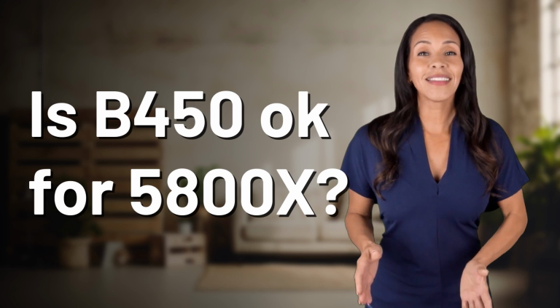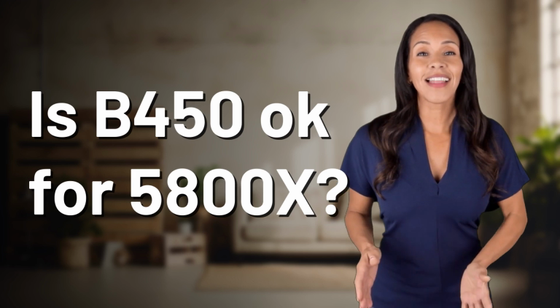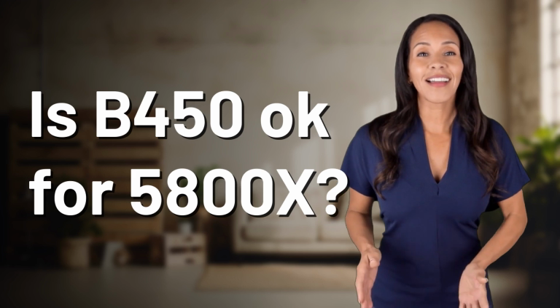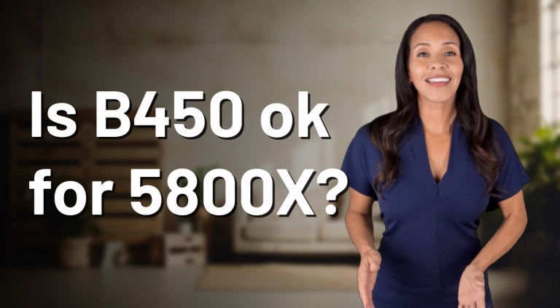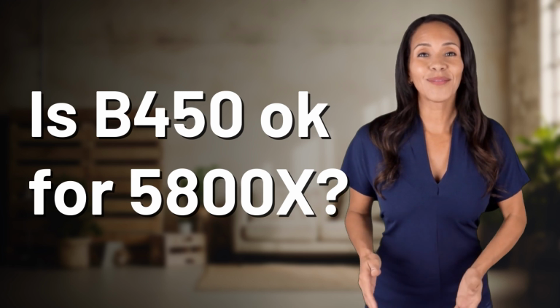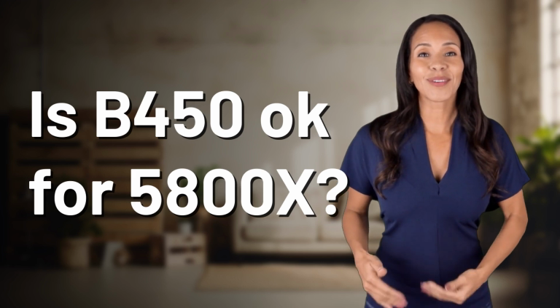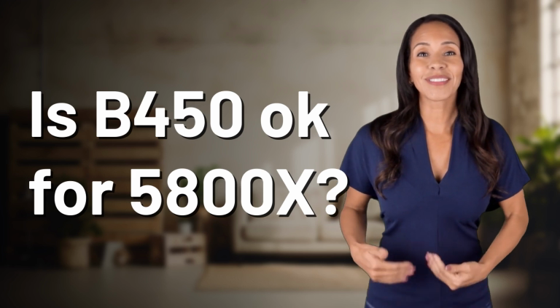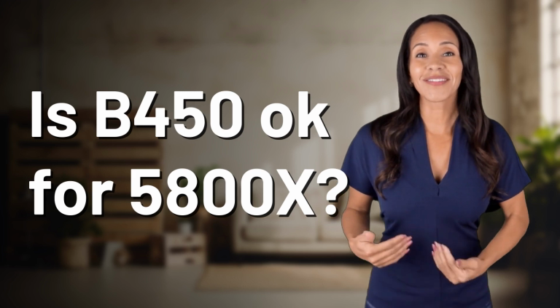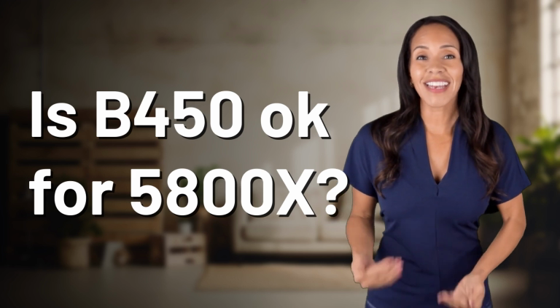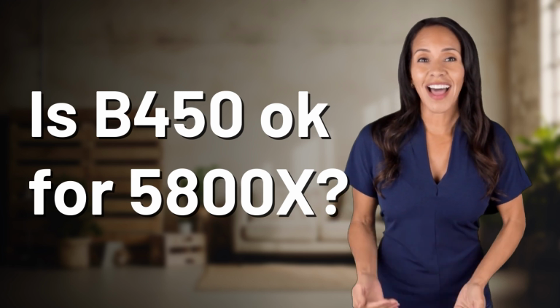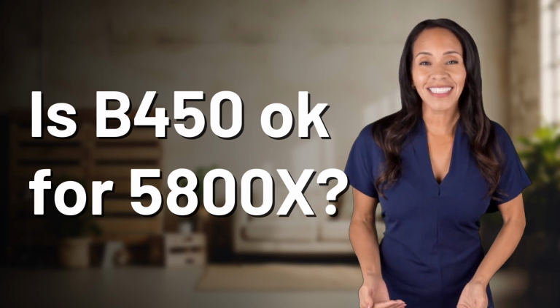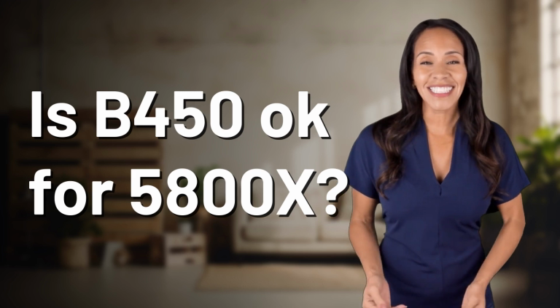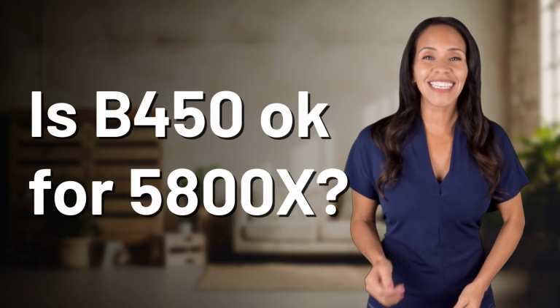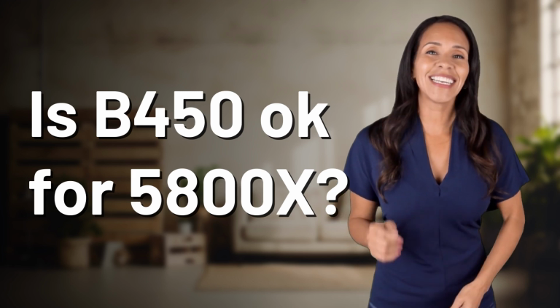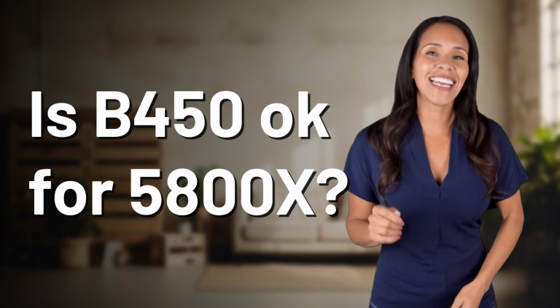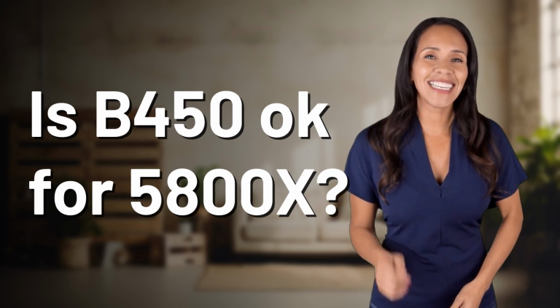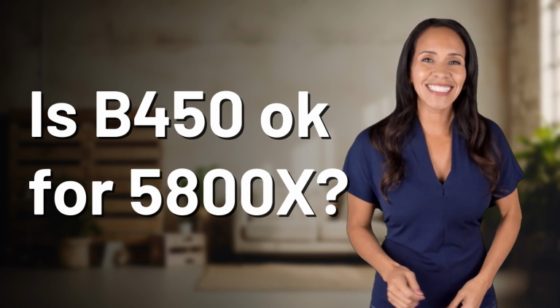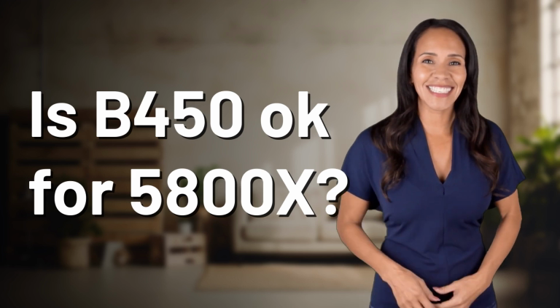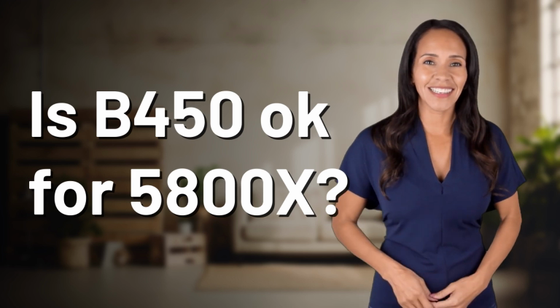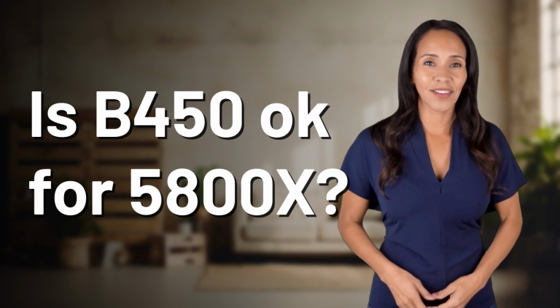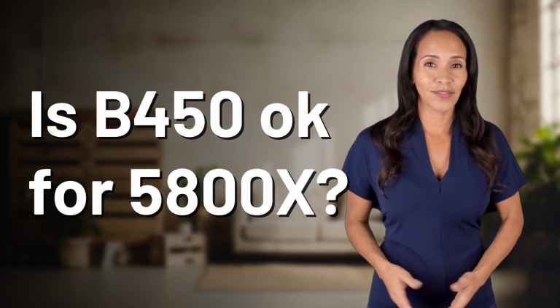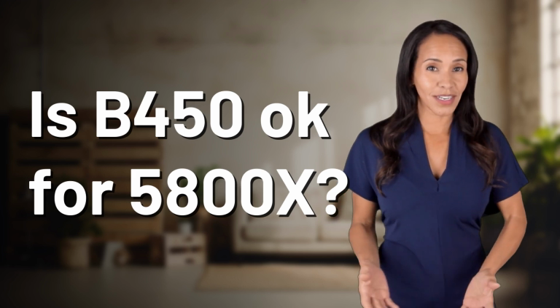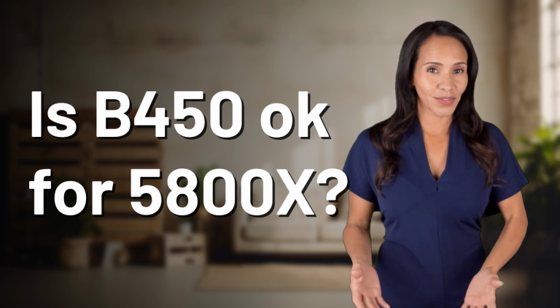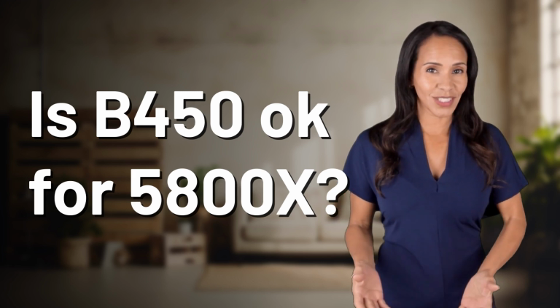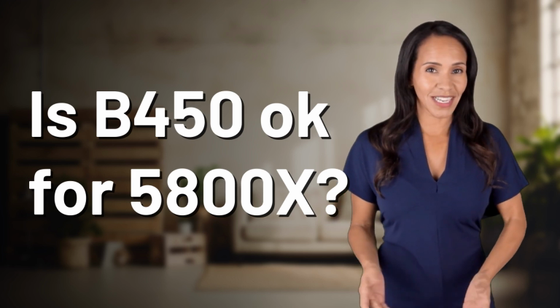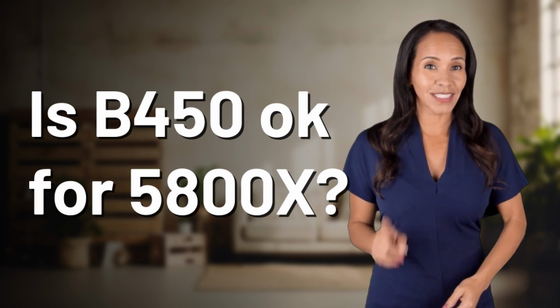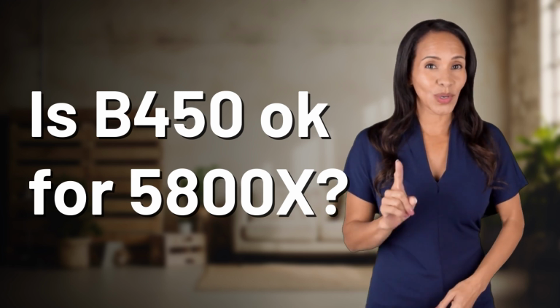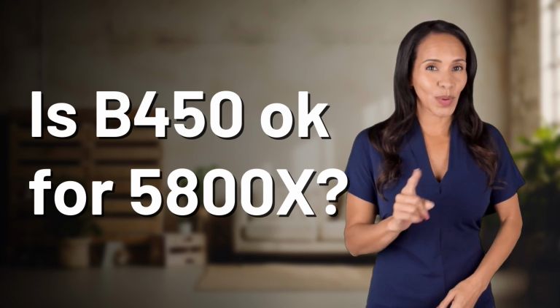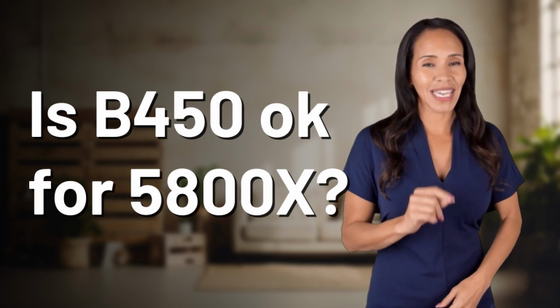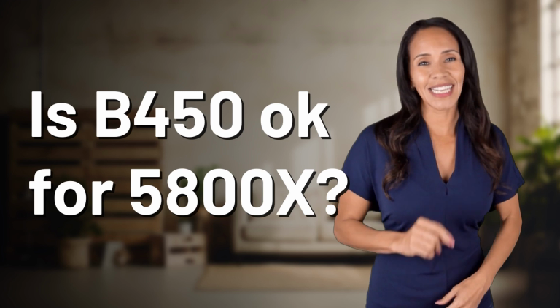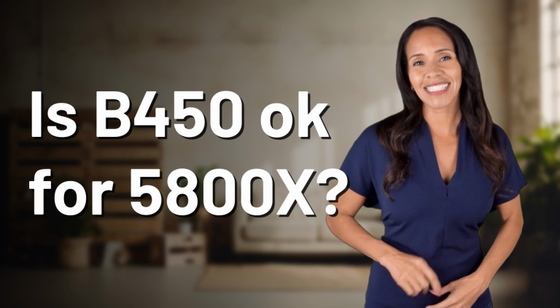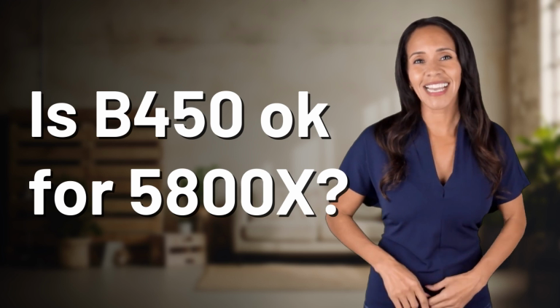Unlocking a world of knowledge in an instant. Ready for today's quick insight?